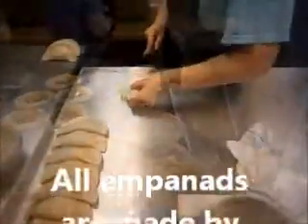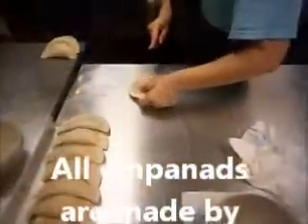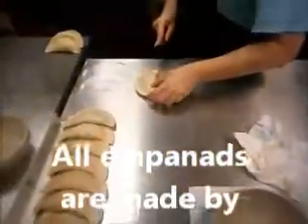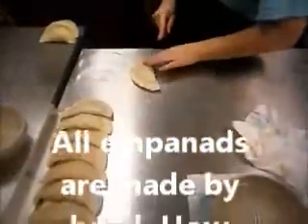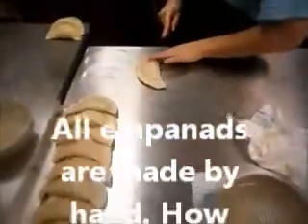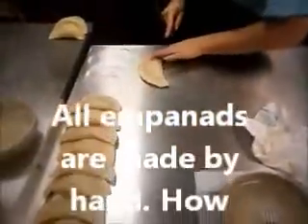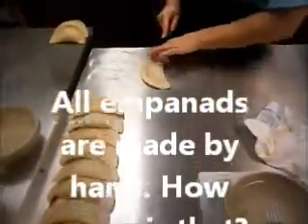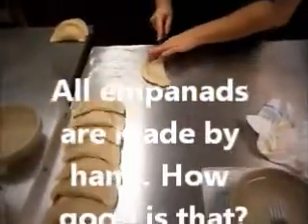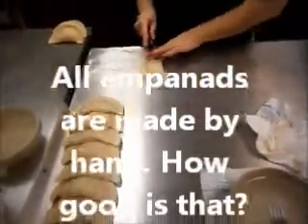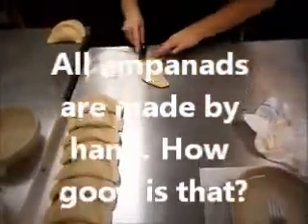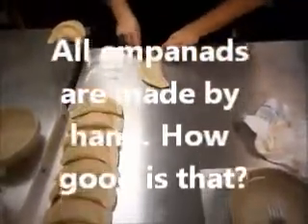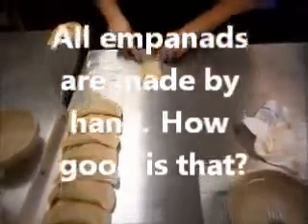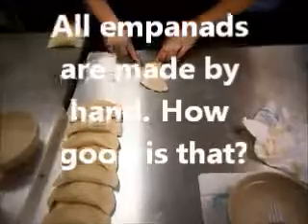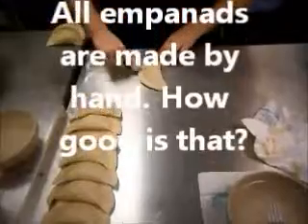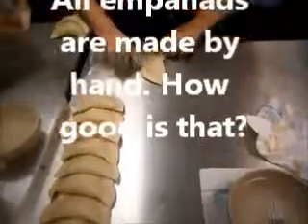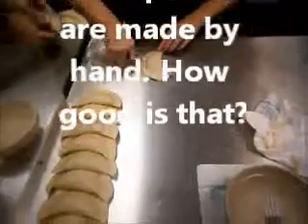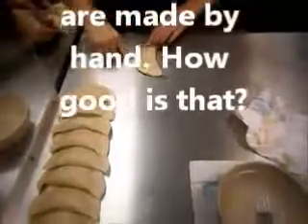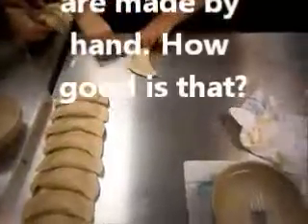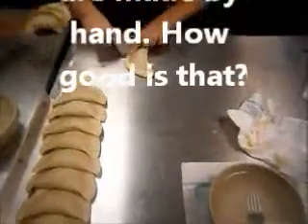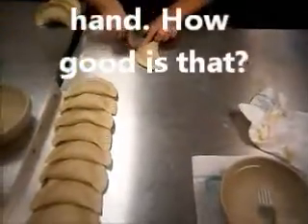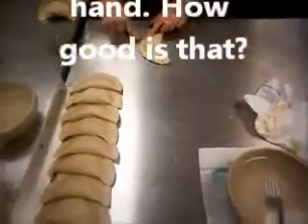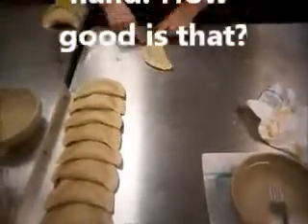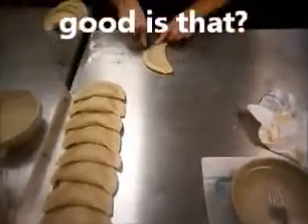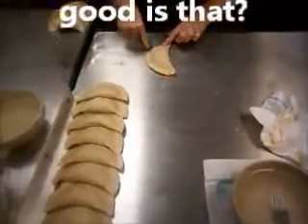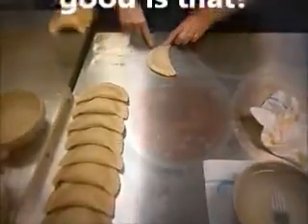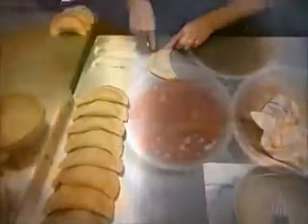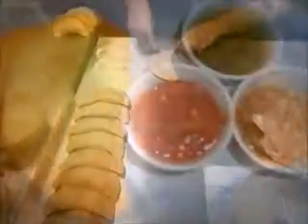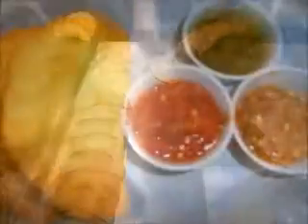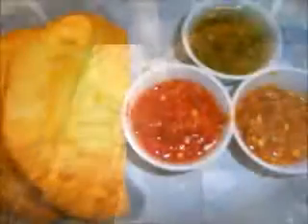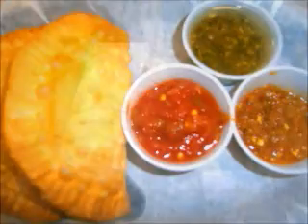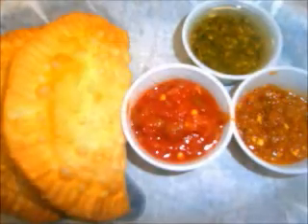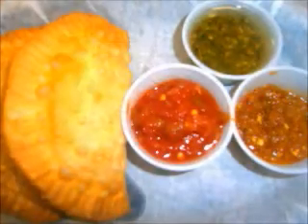There she goes, sealing it with a fork. Everything is done by hand from beginning to end. That's fantastic. And that's my dish right there.